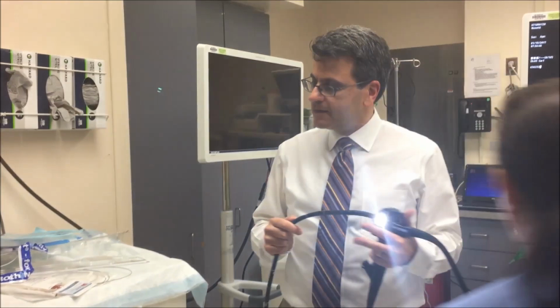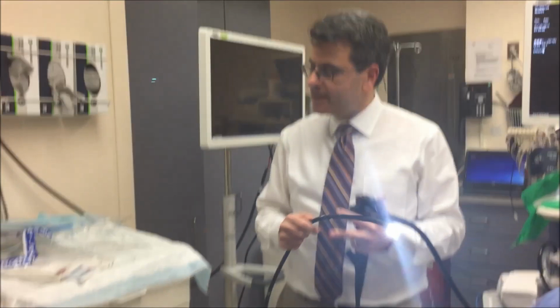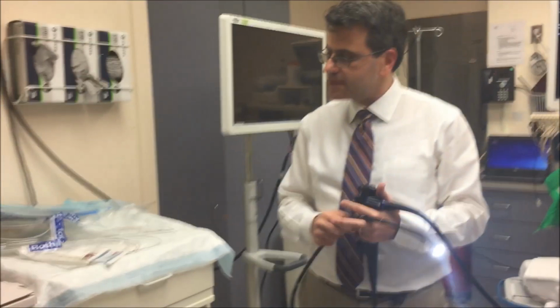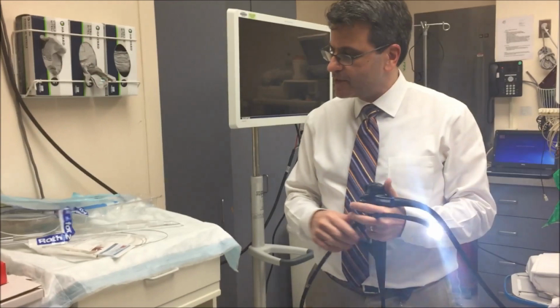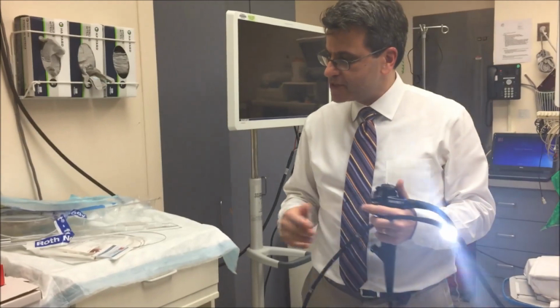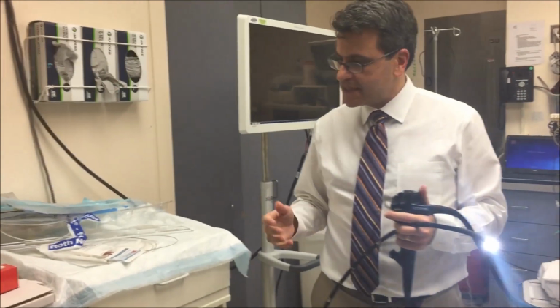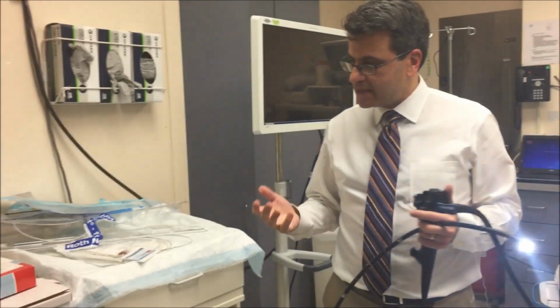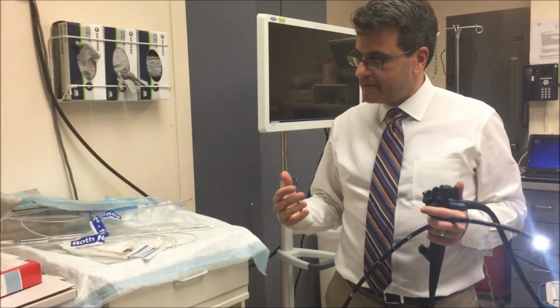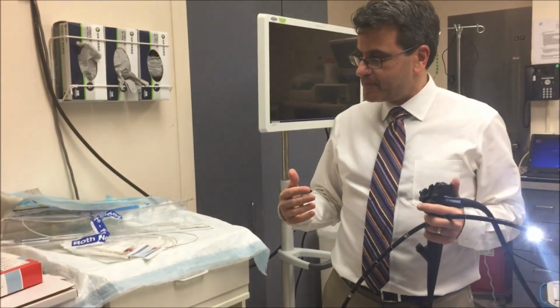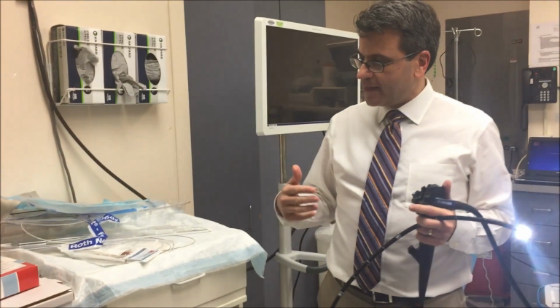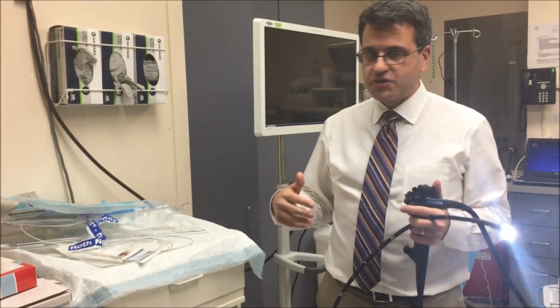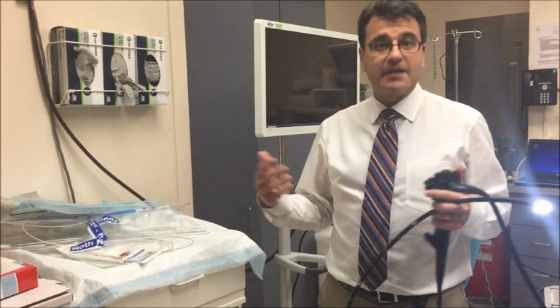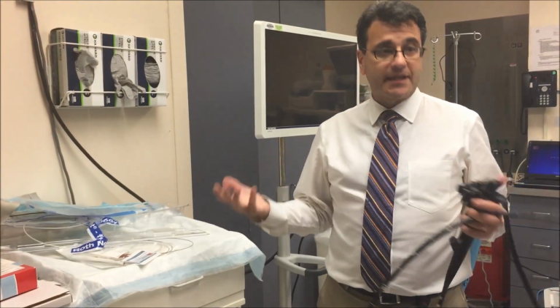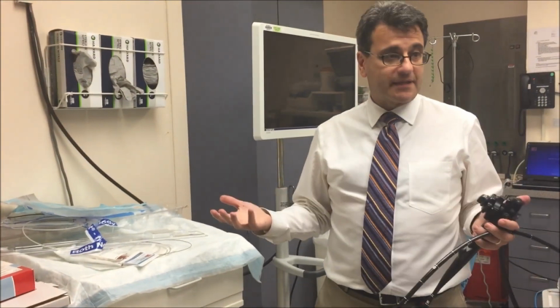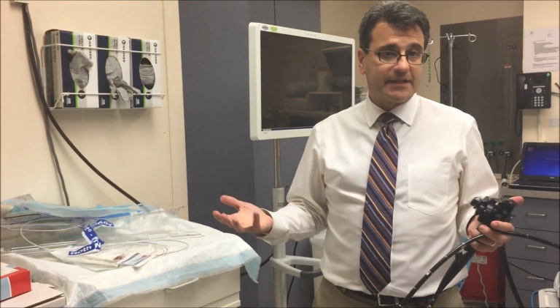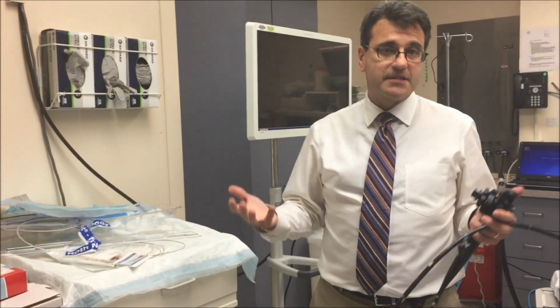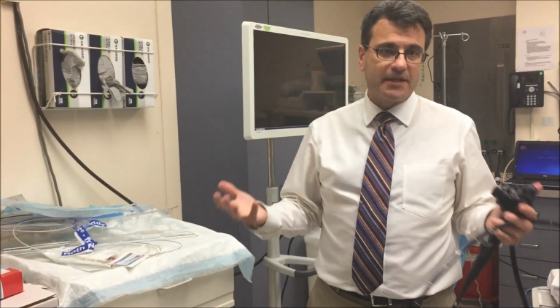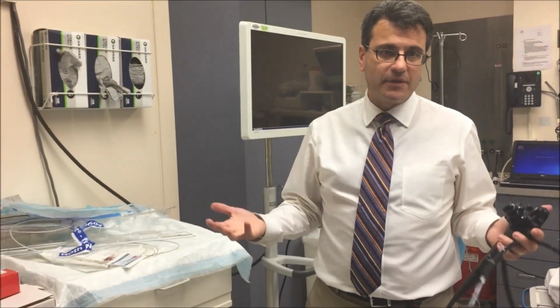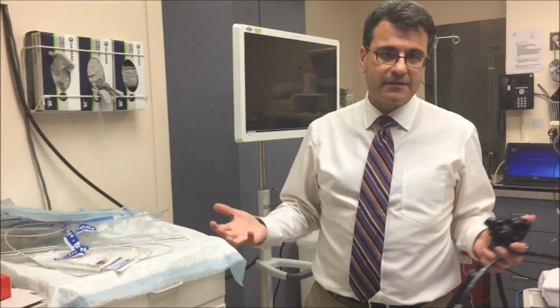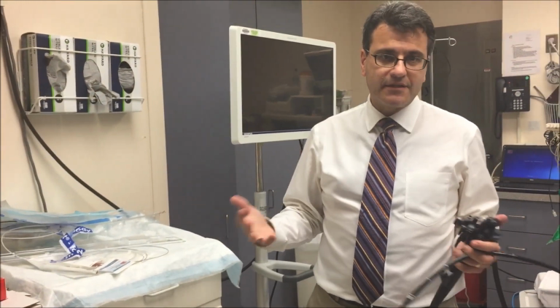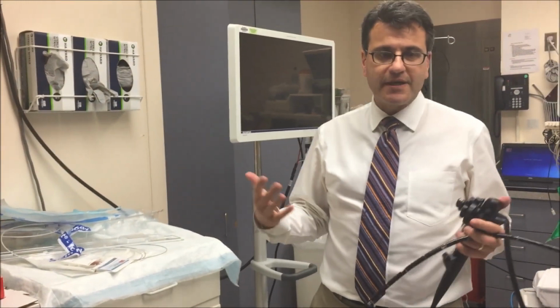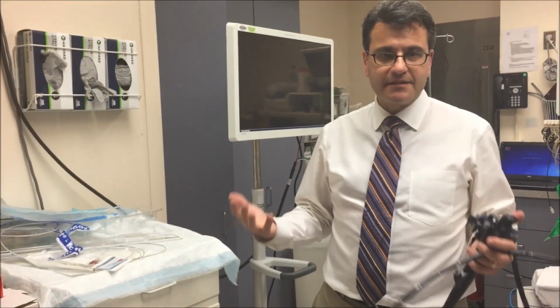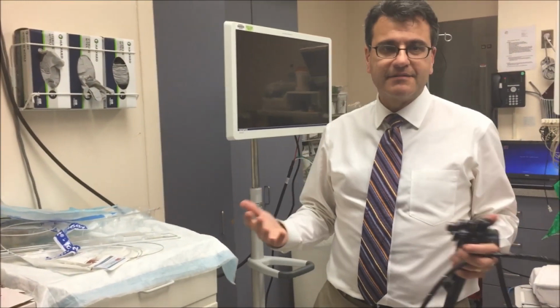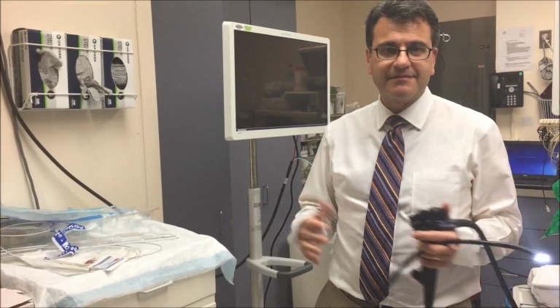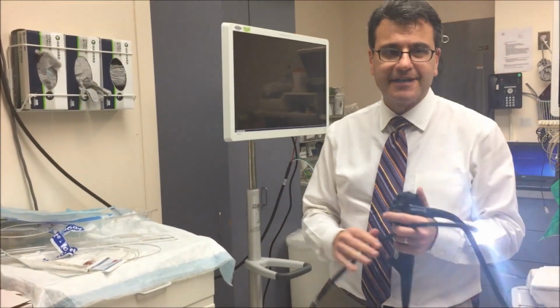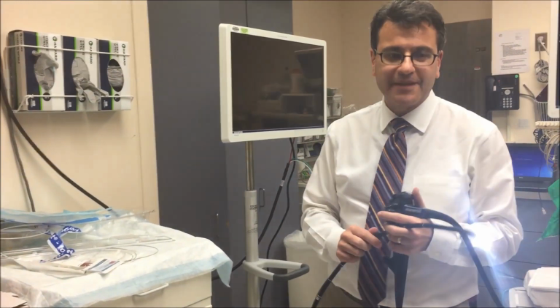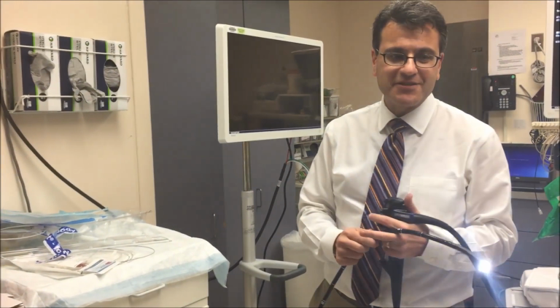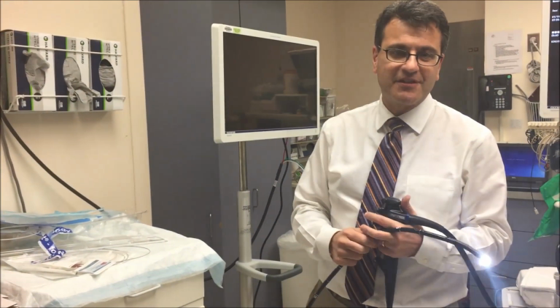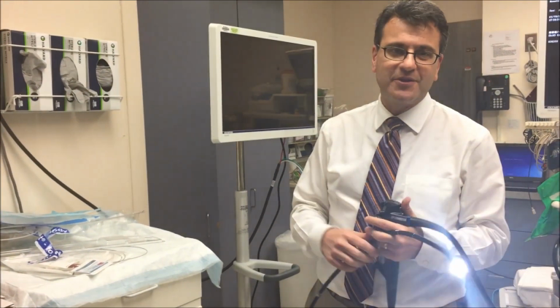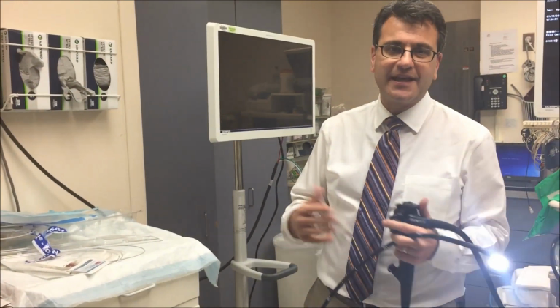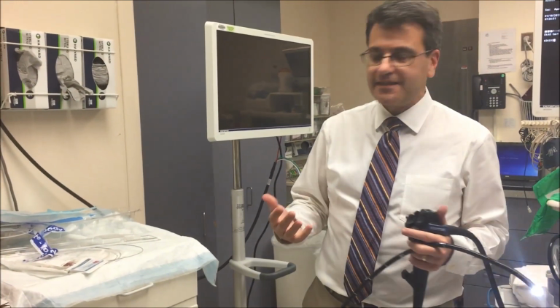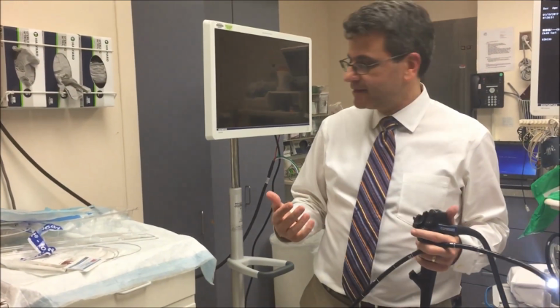The next emergency is GI bleeding — that's the big one, the dreaded complication that we all hate.